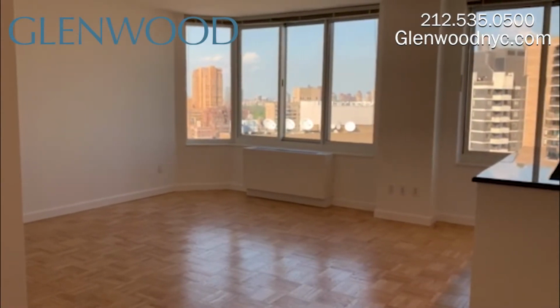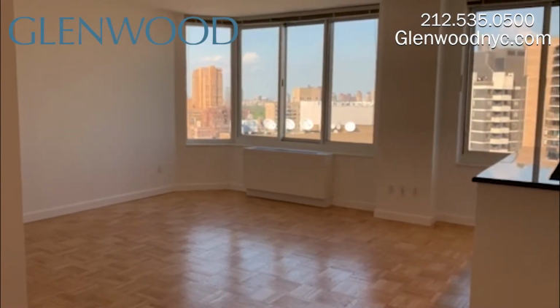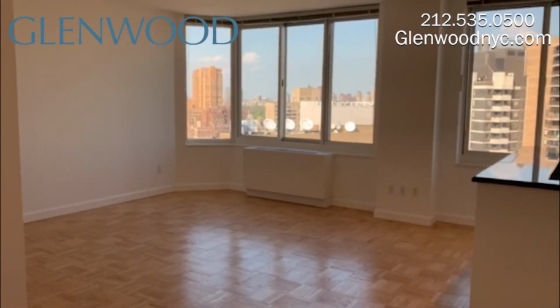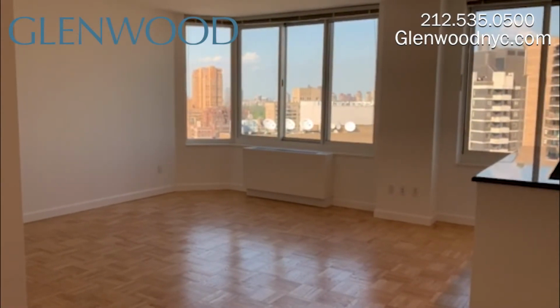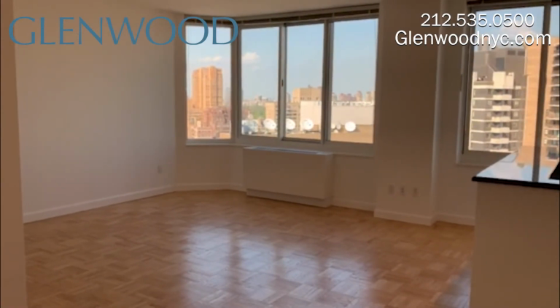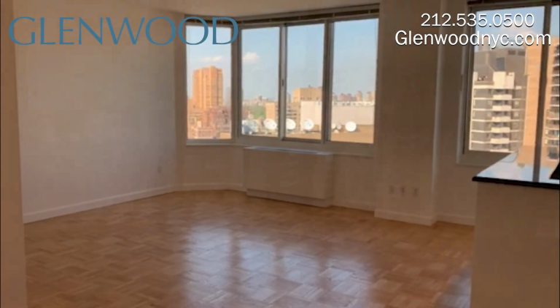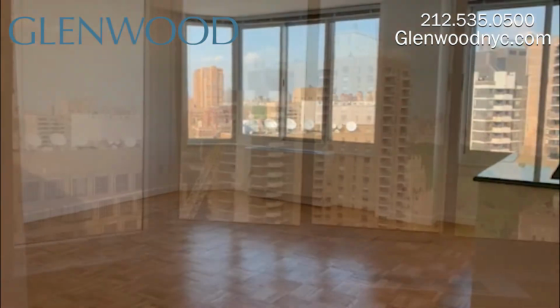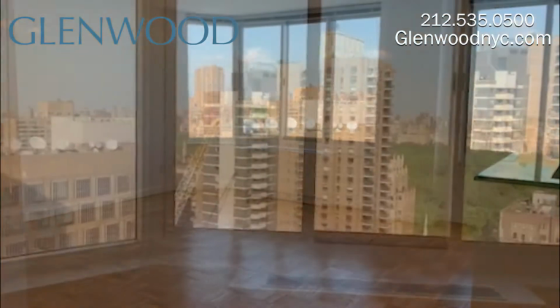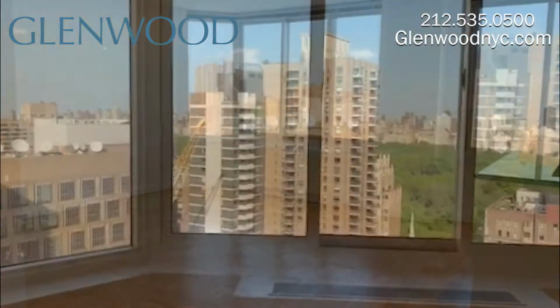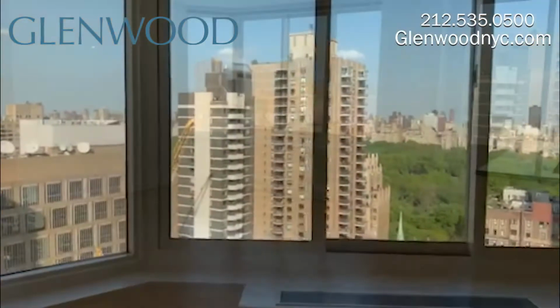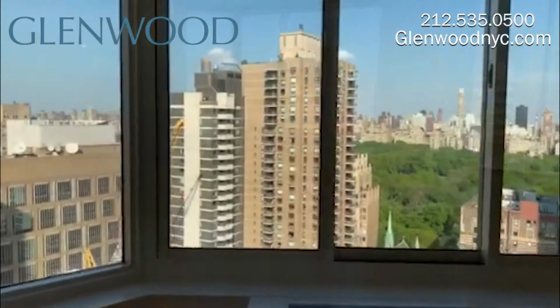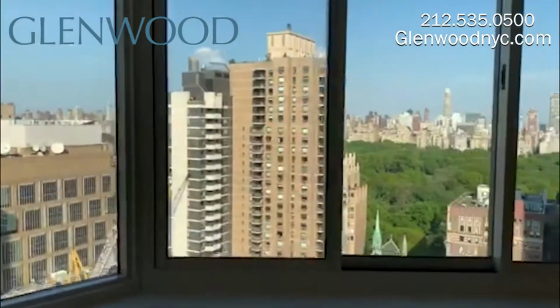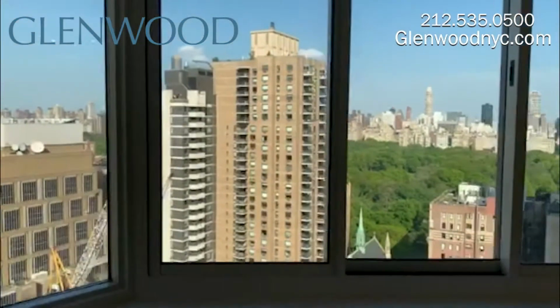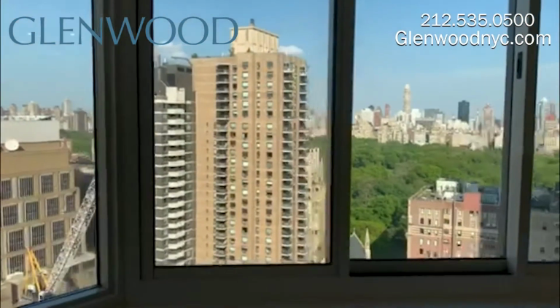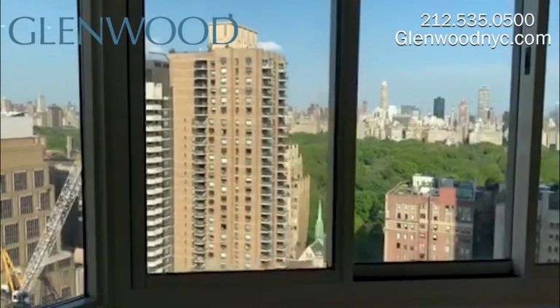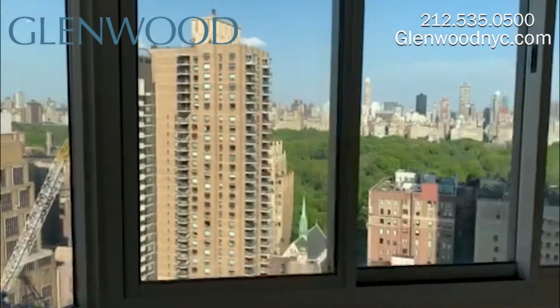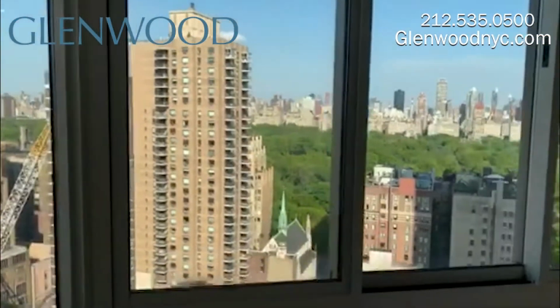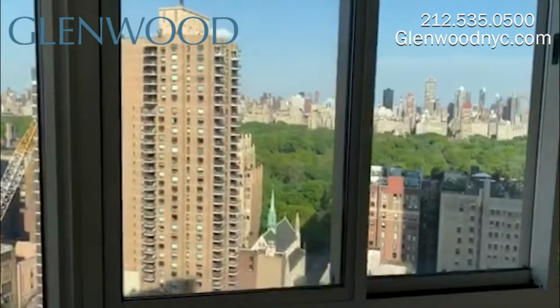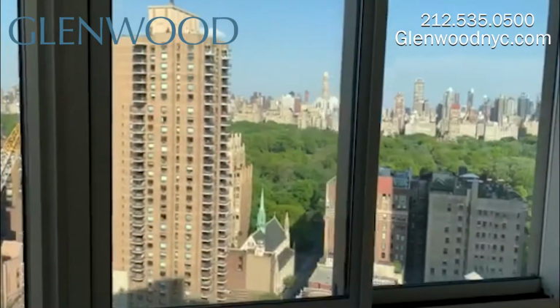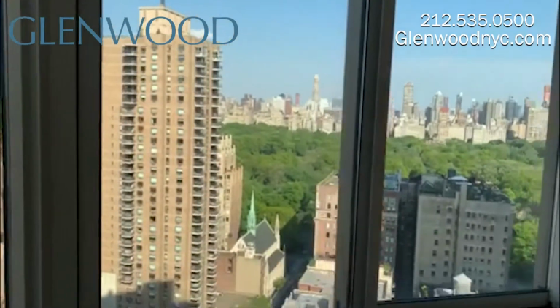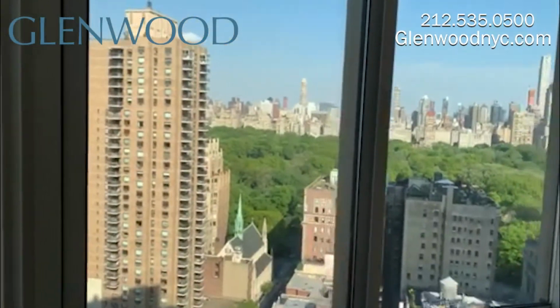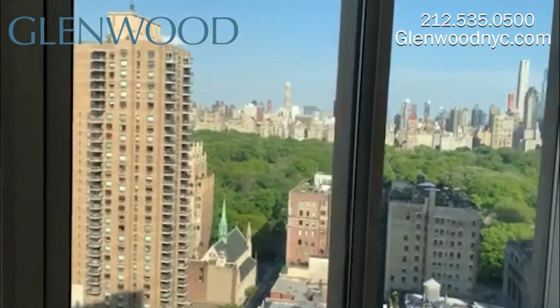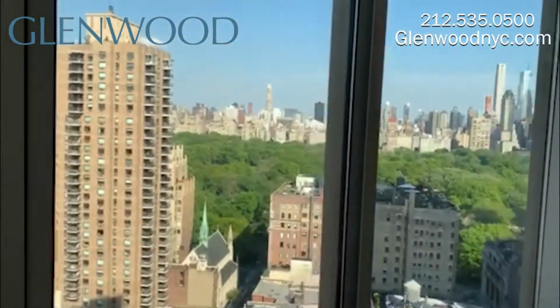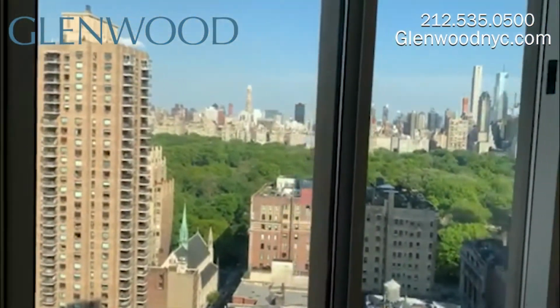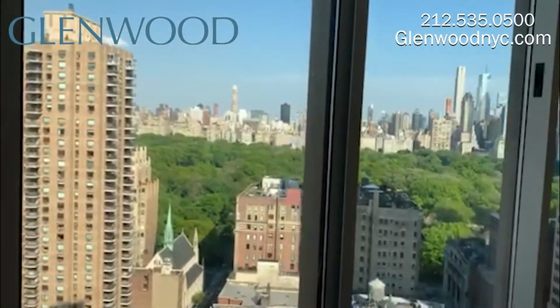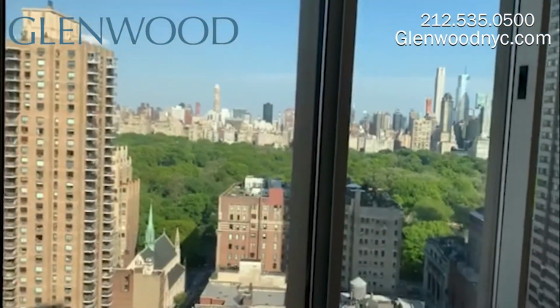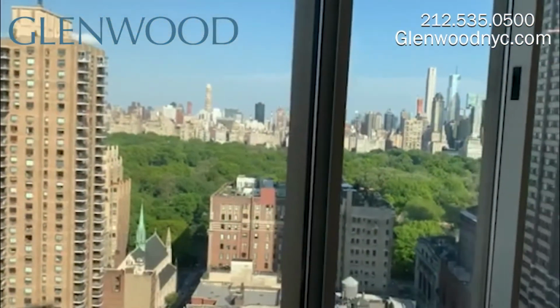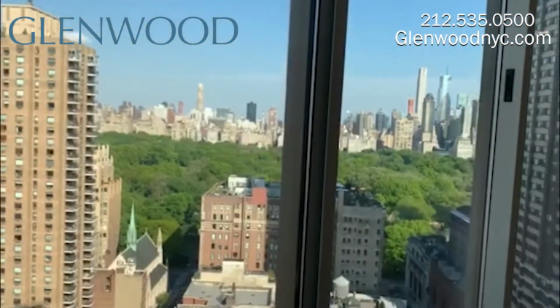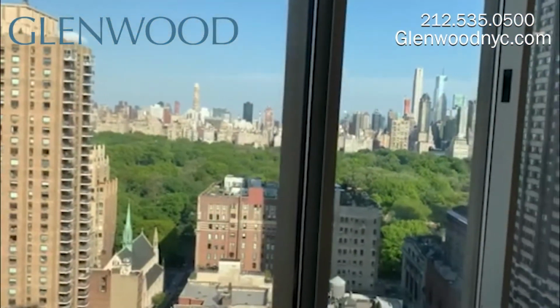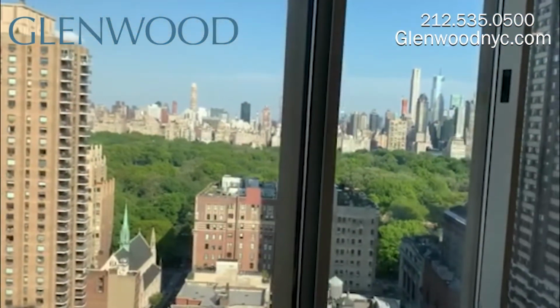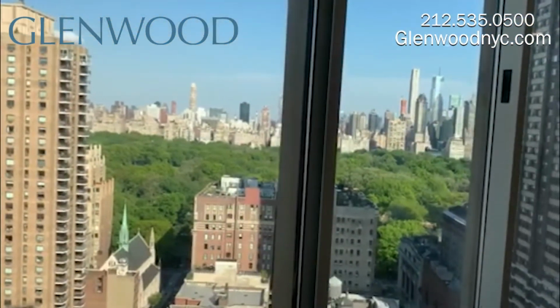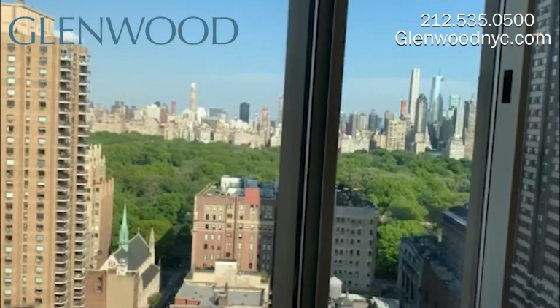This beautiful living room and dining room combo comes with a great view overlooking Central Park.